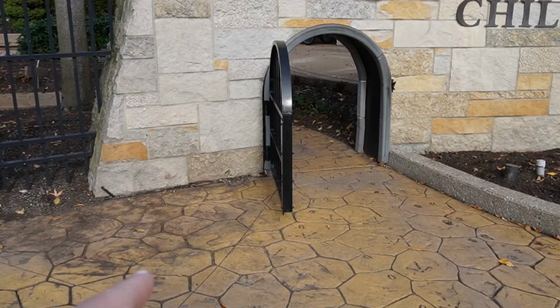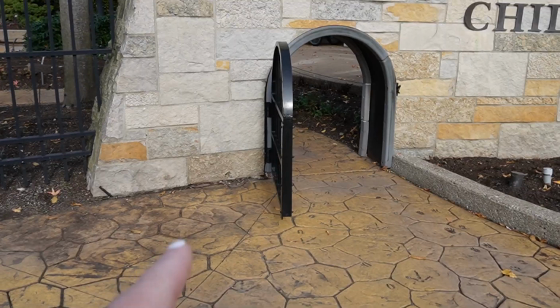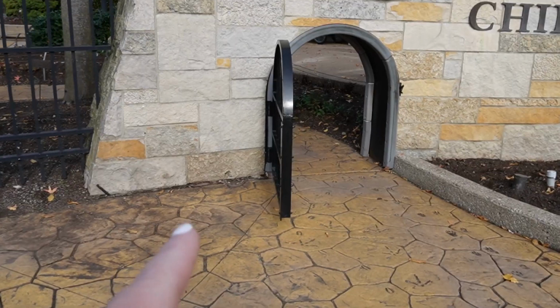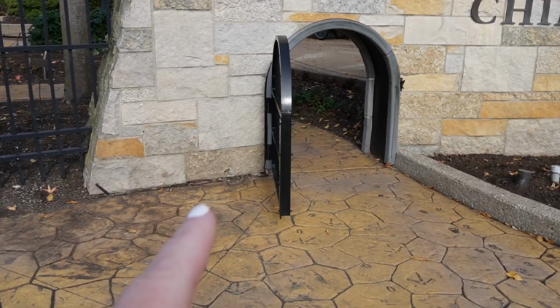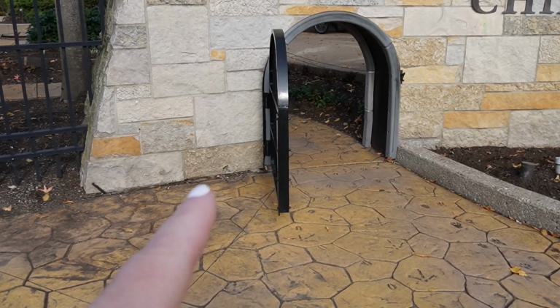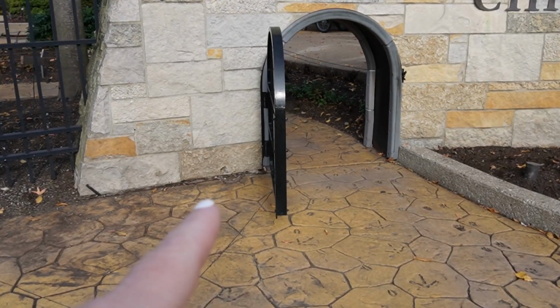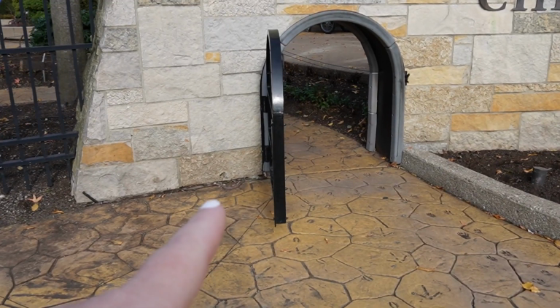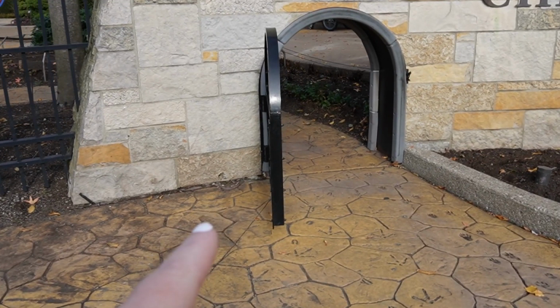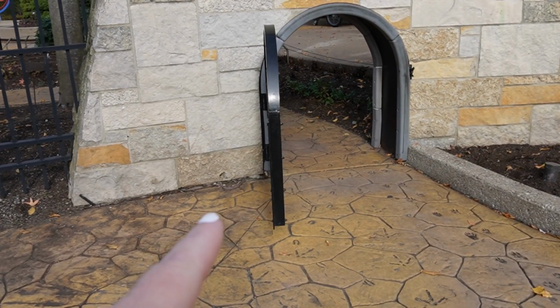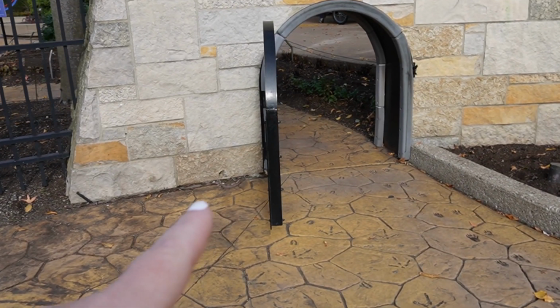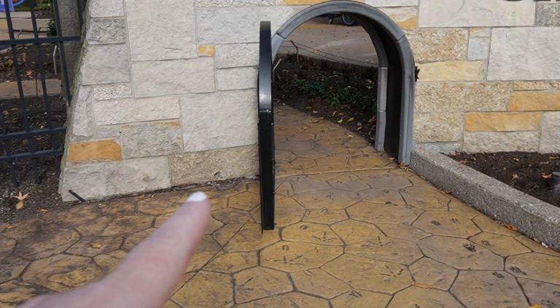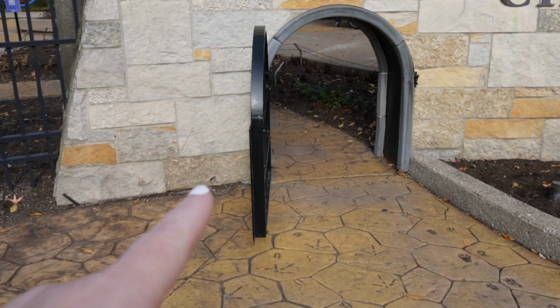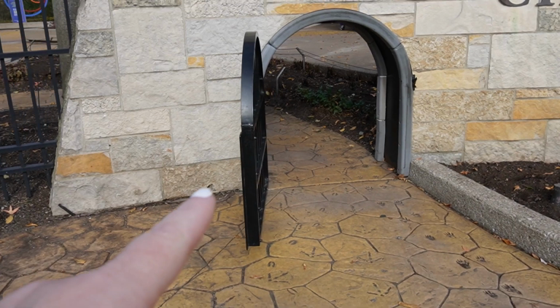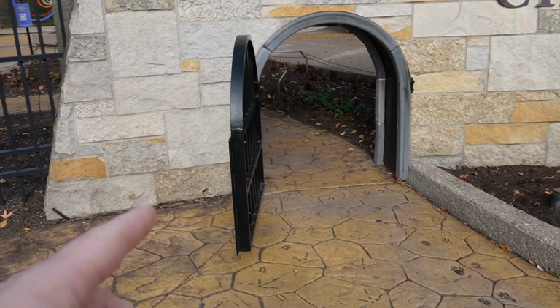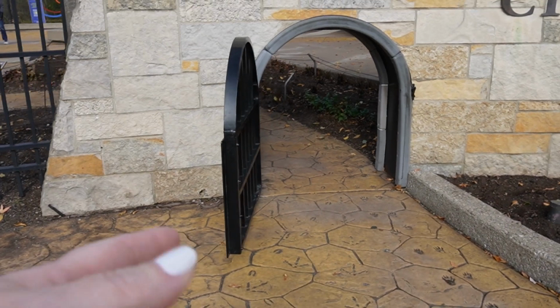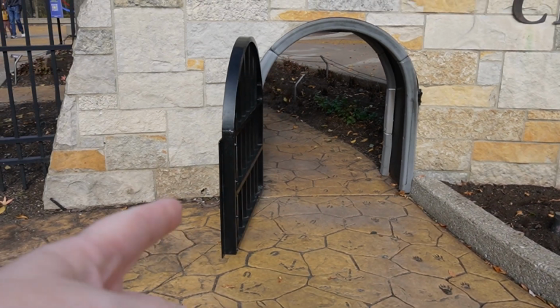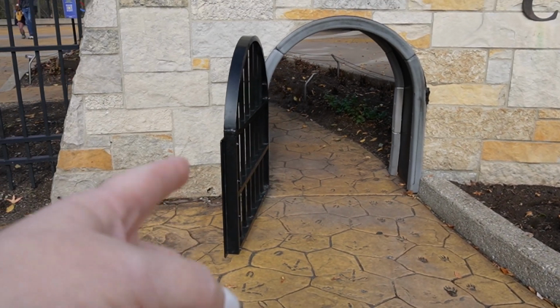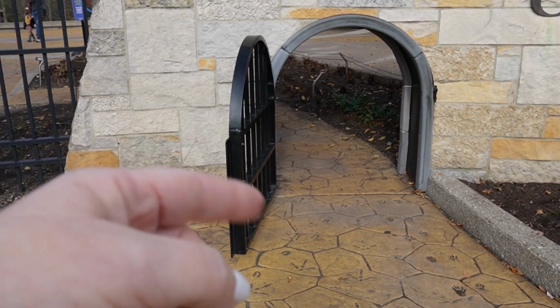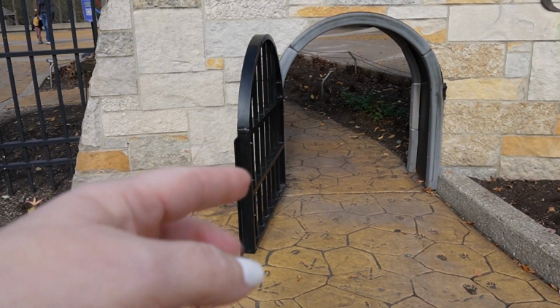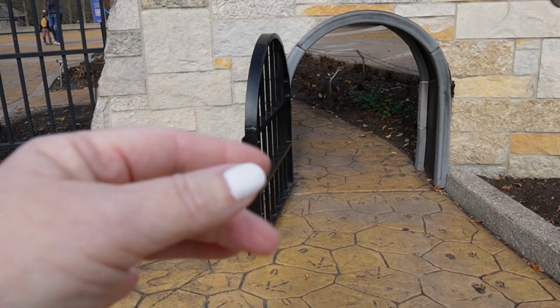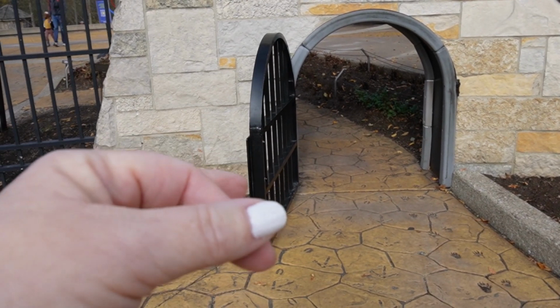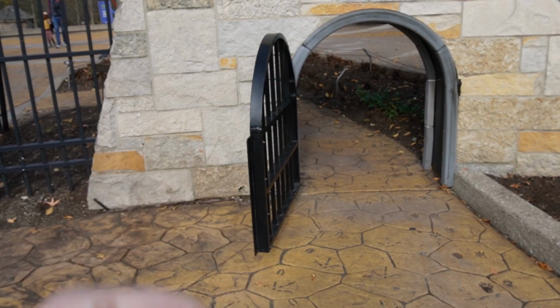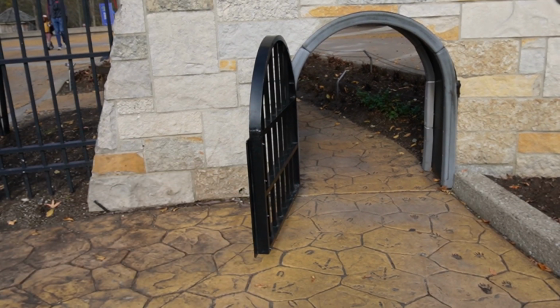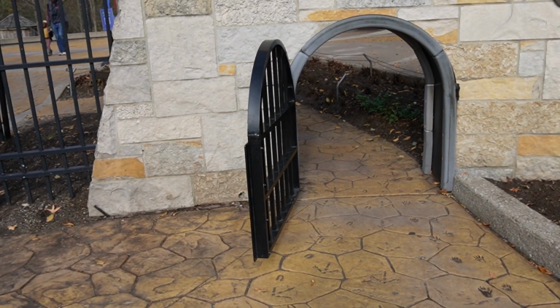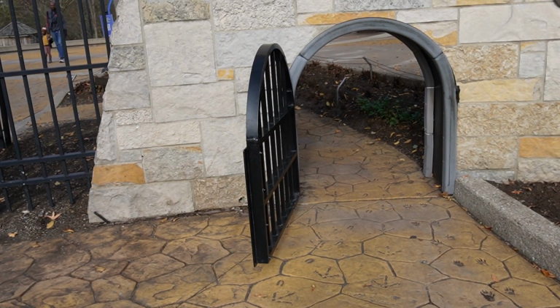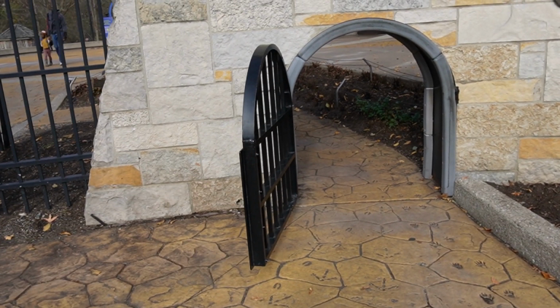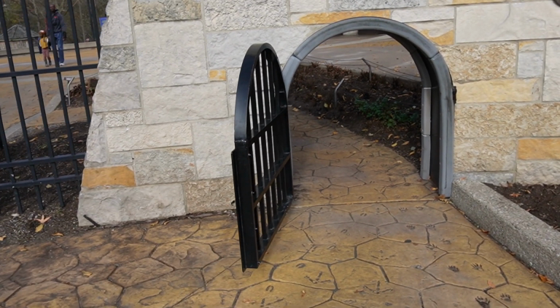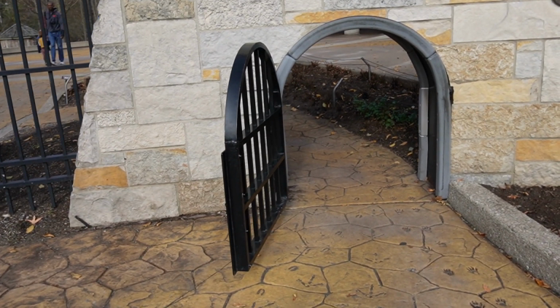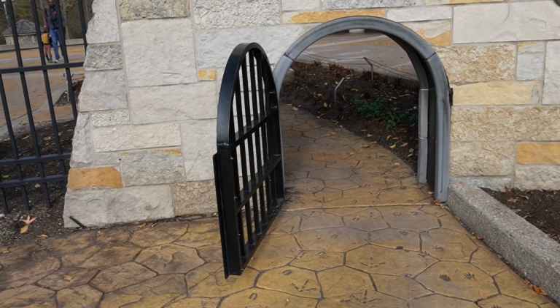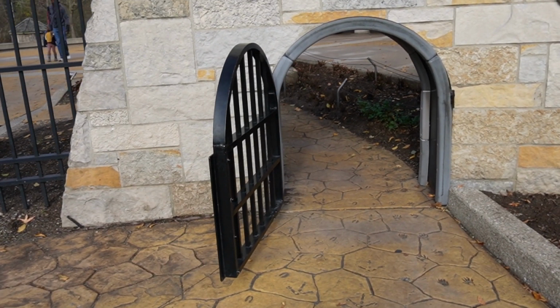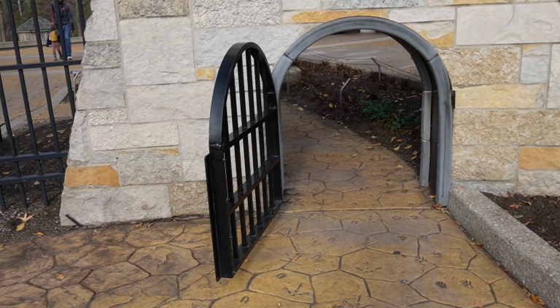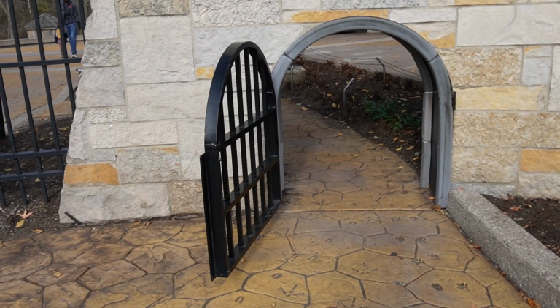I didn't have this stuff when I was a kid. Look at this. You can go through like a little secret garden door. Oh my god, to be a kid again.